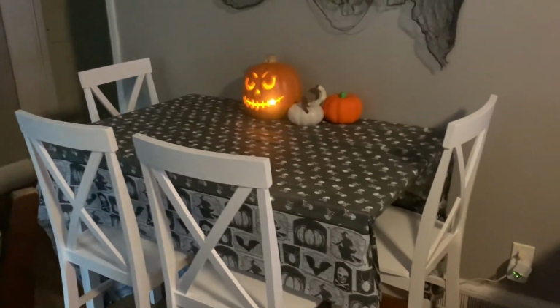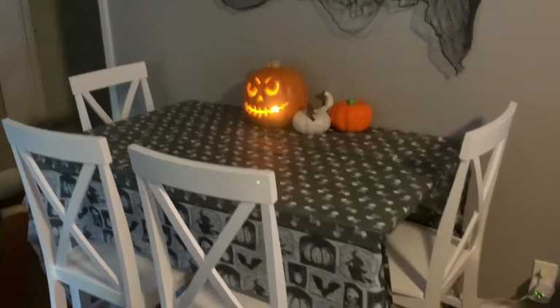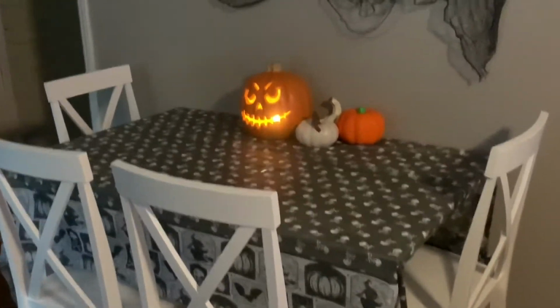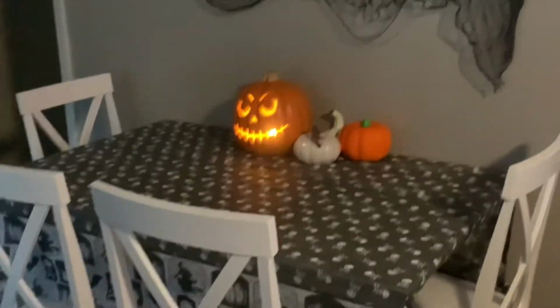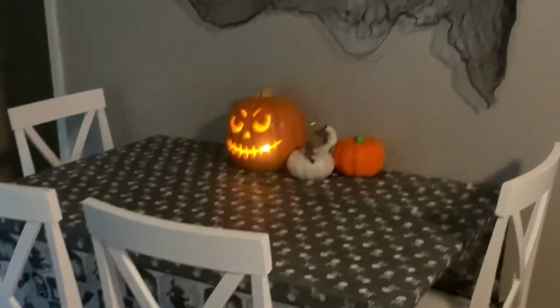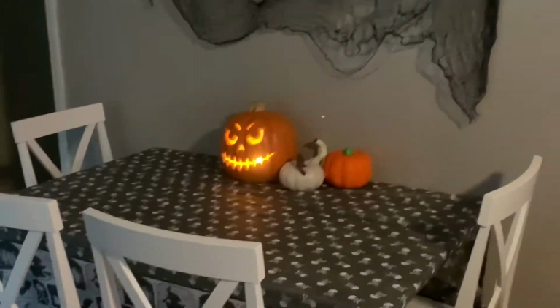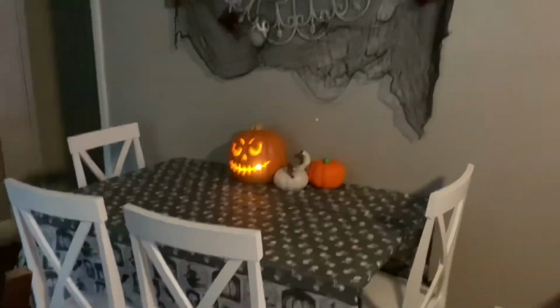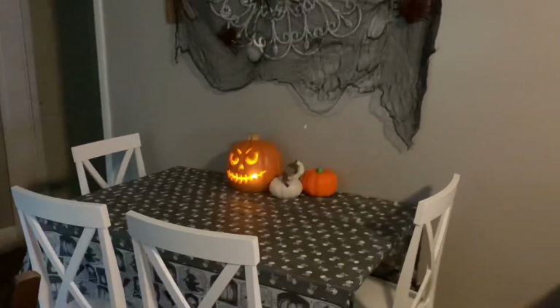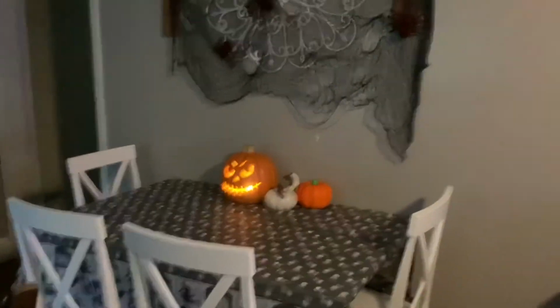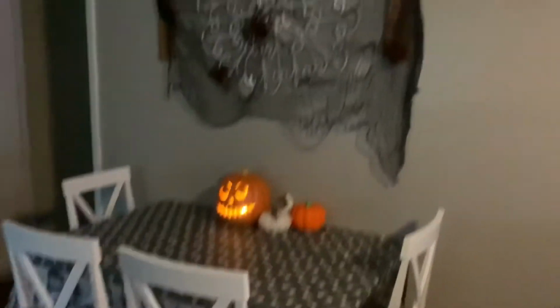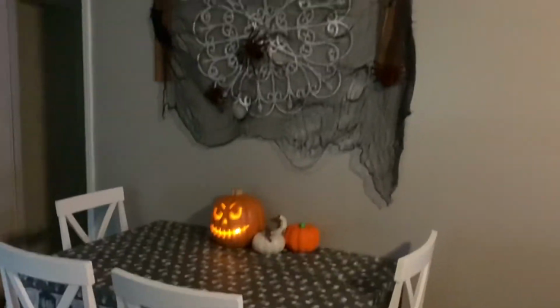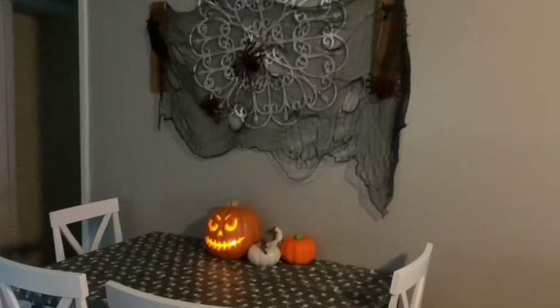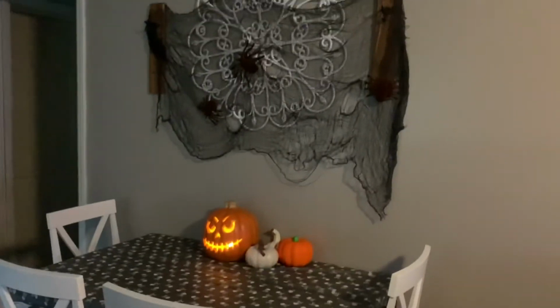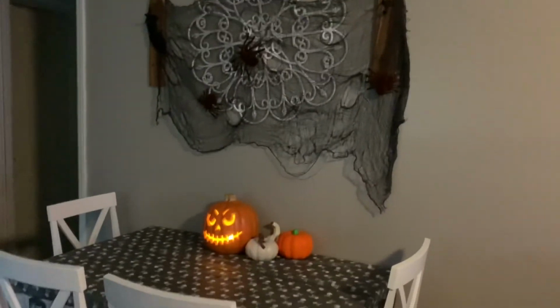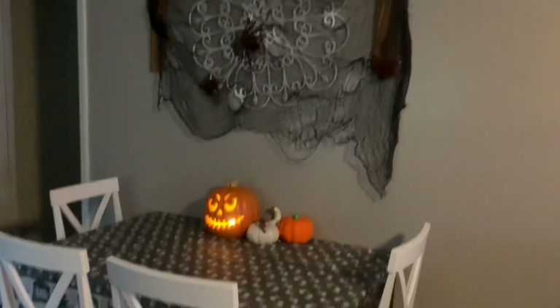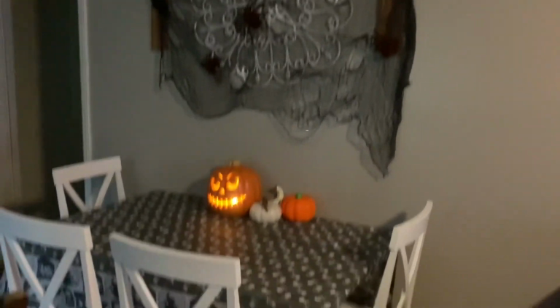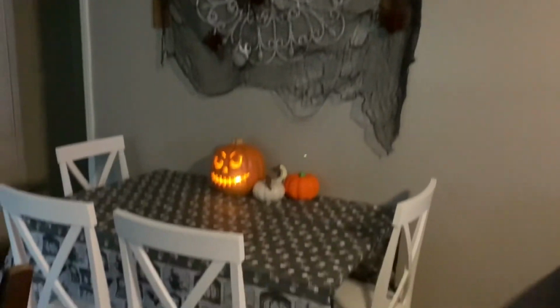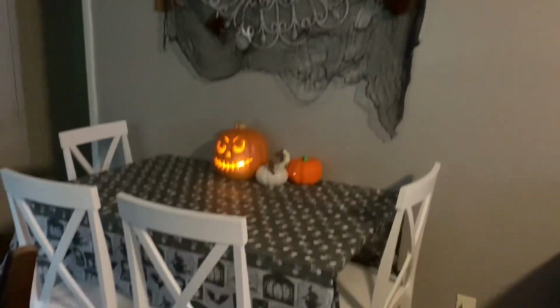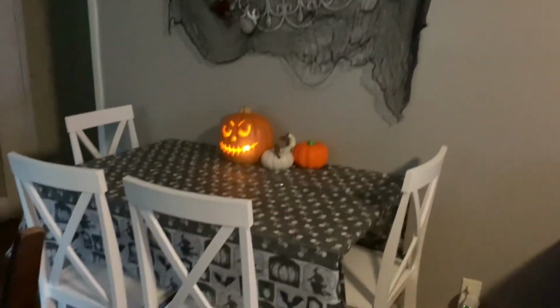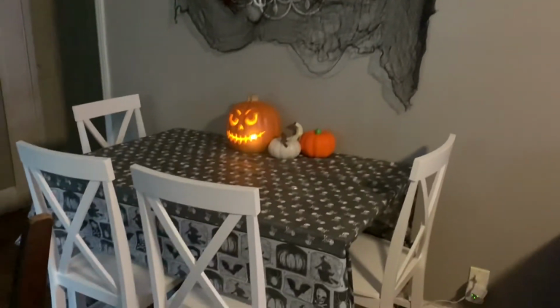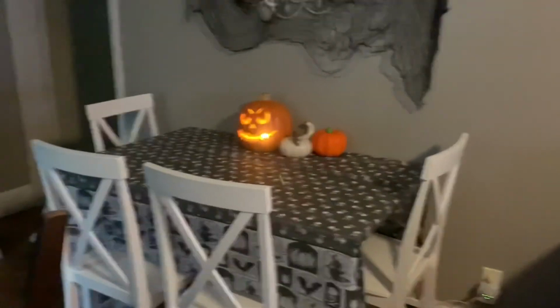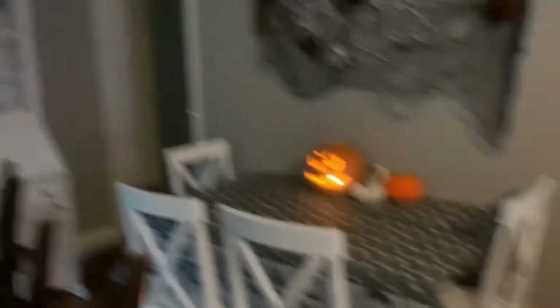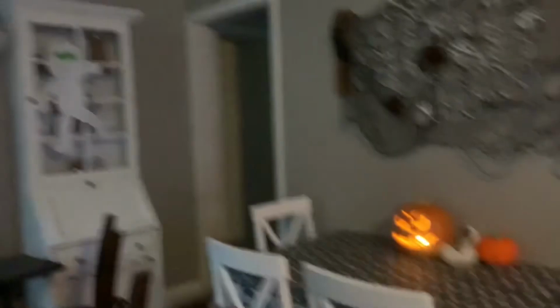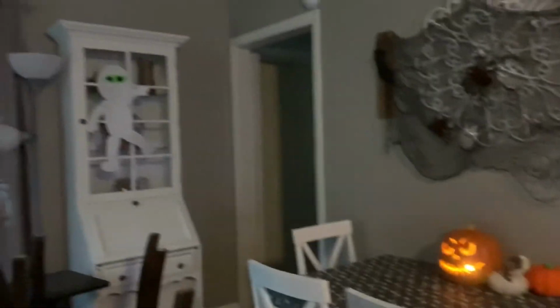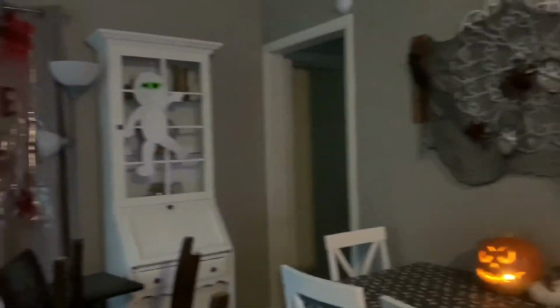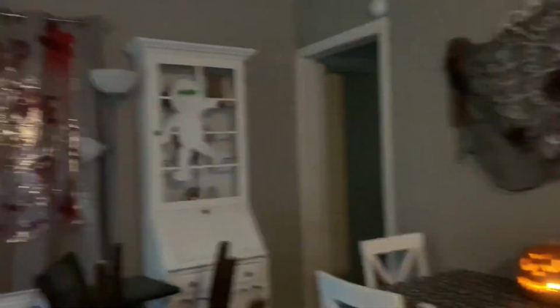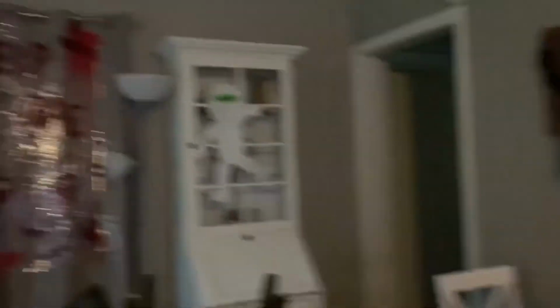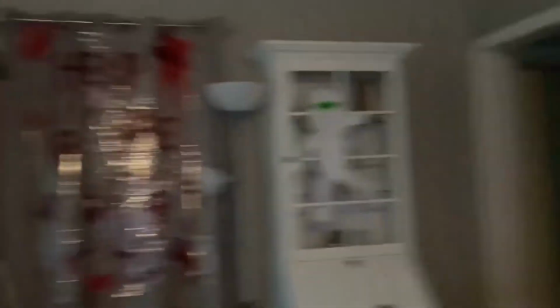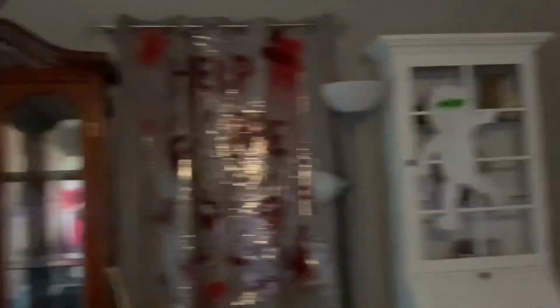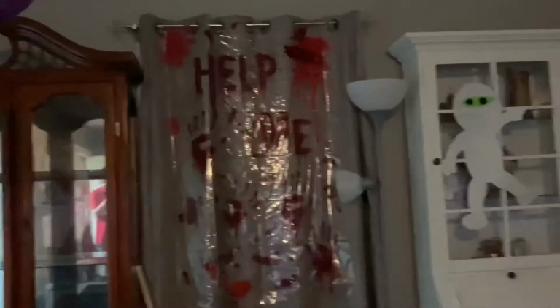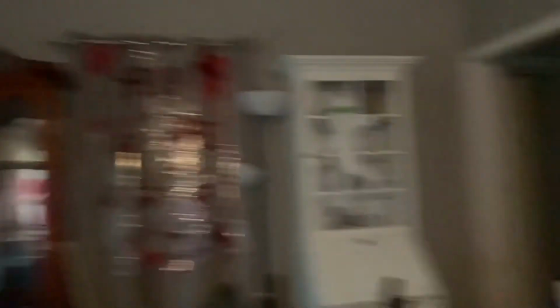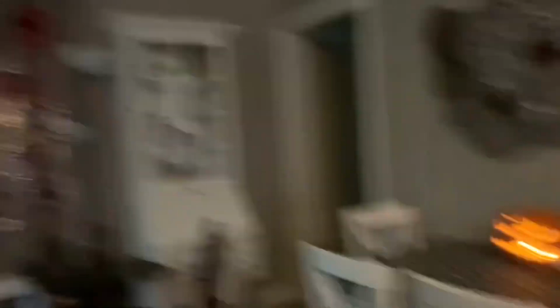We decorated it for Halloween, but you can watch my other YouTube video about all the Halloween decorations.